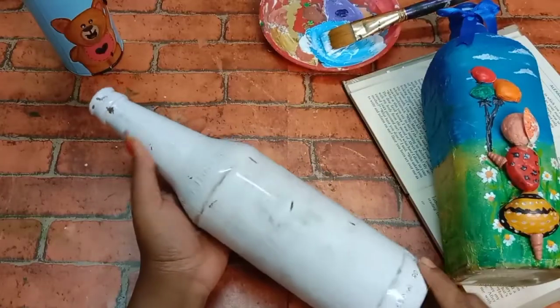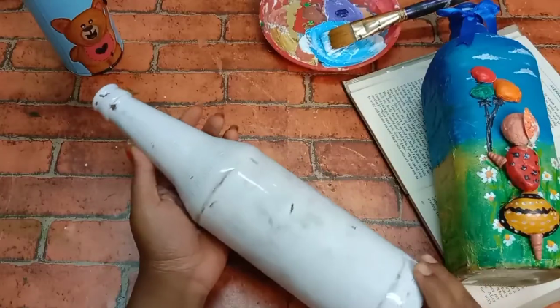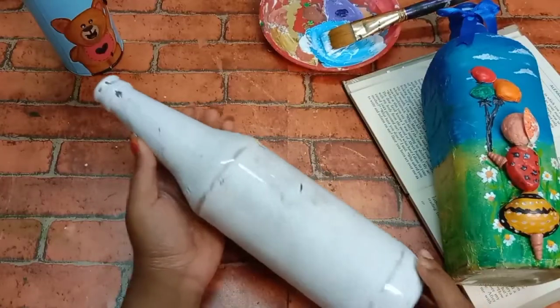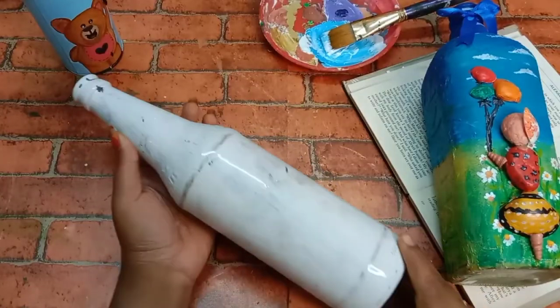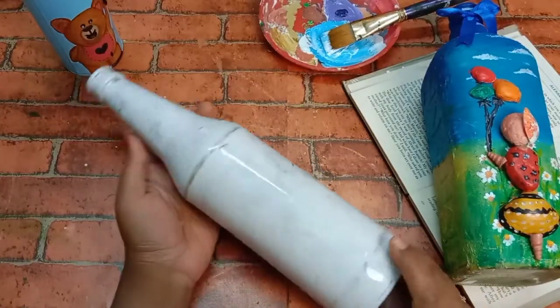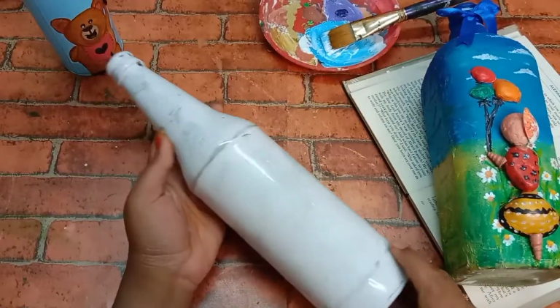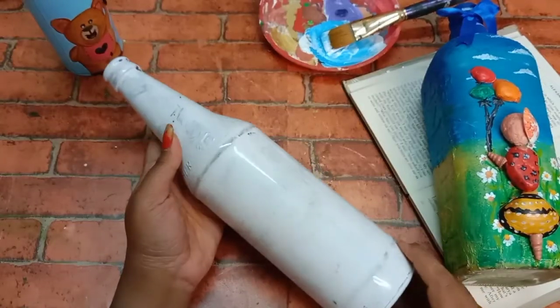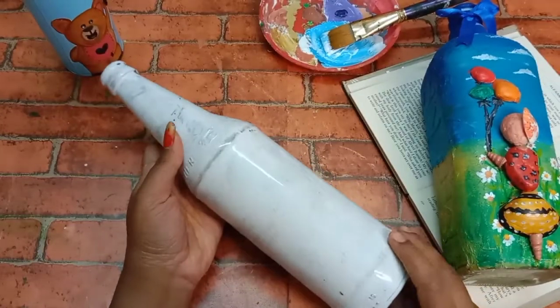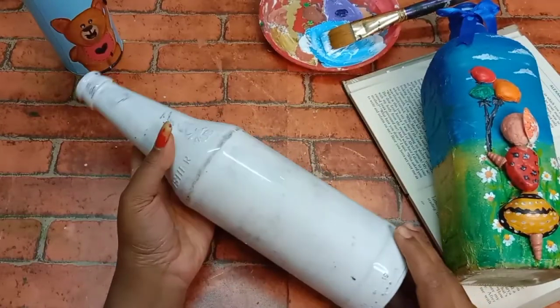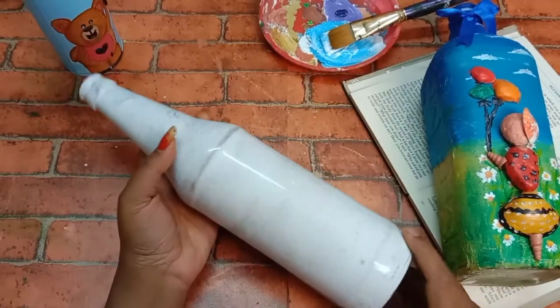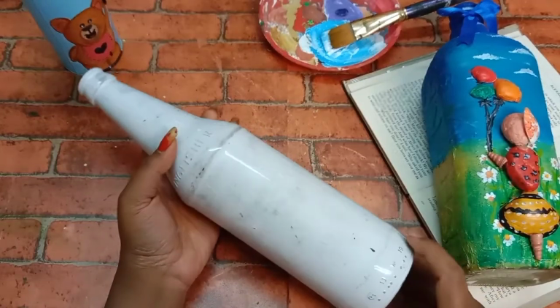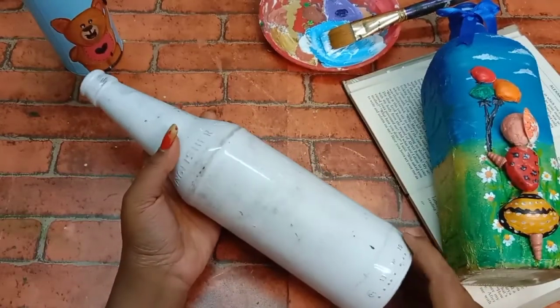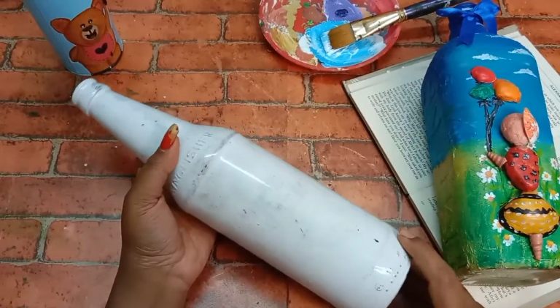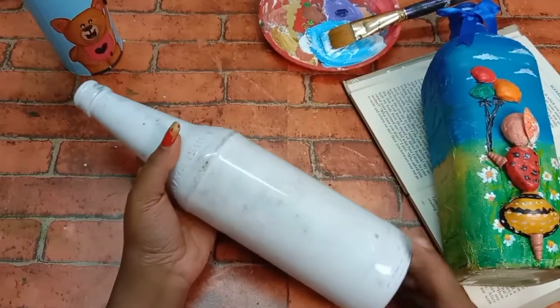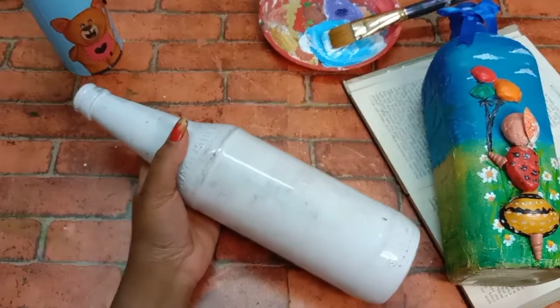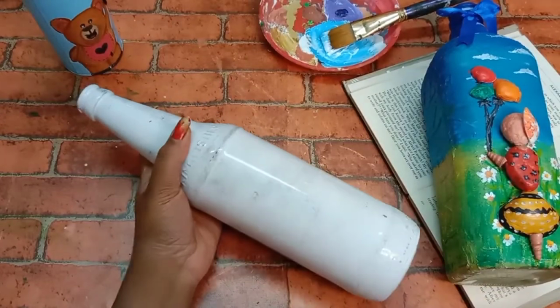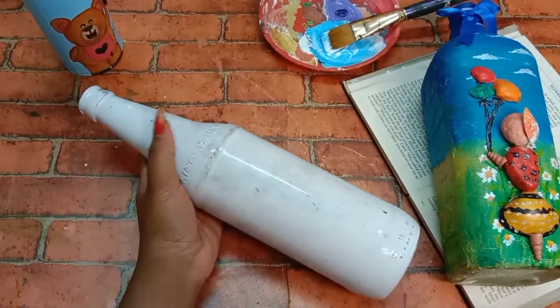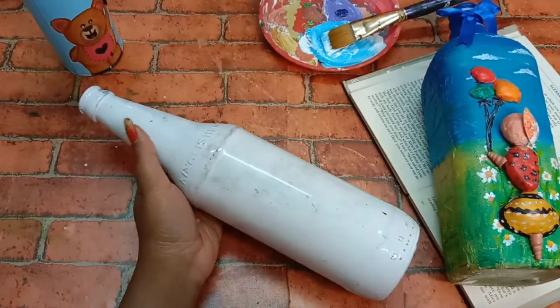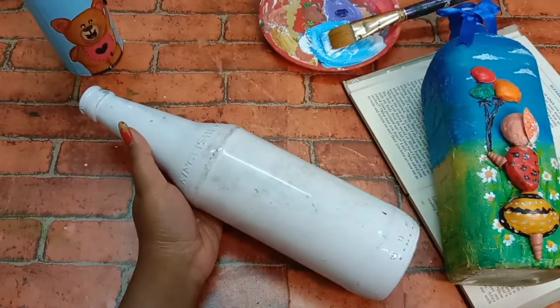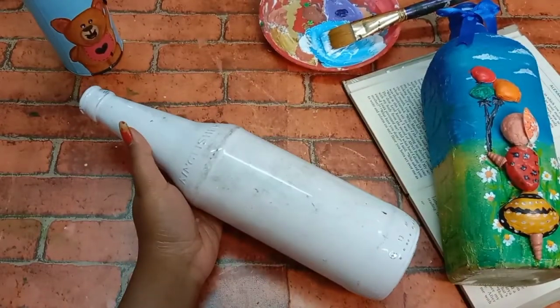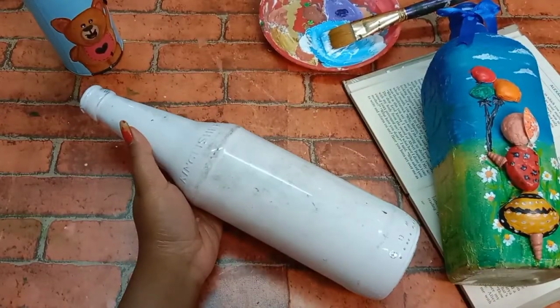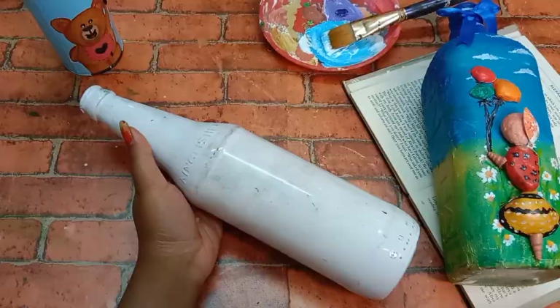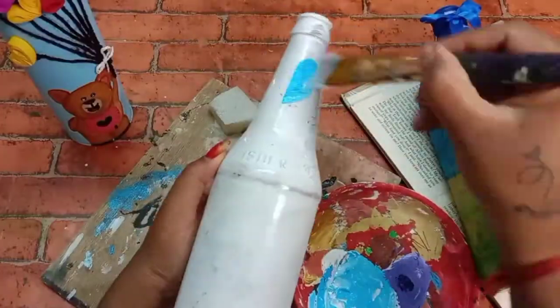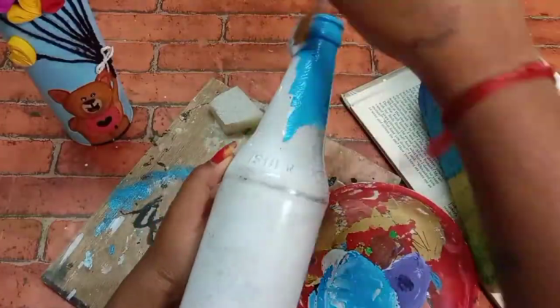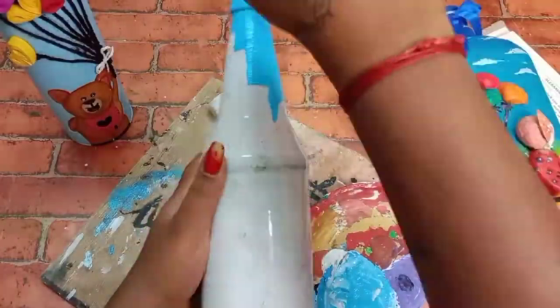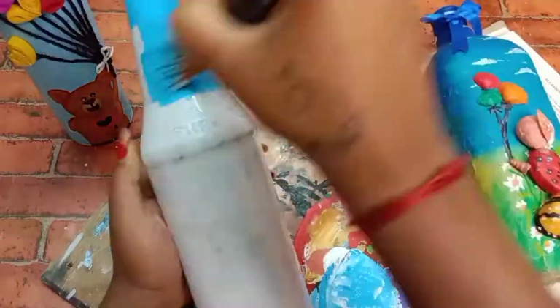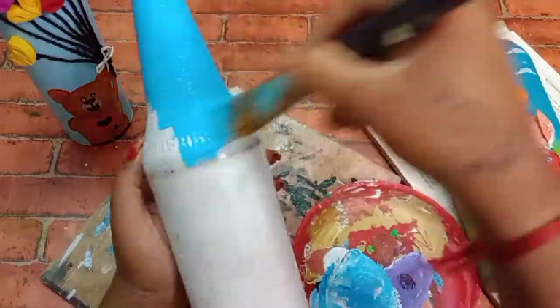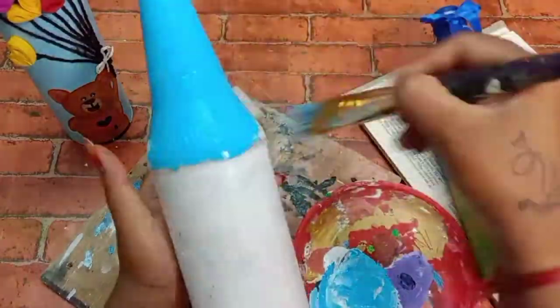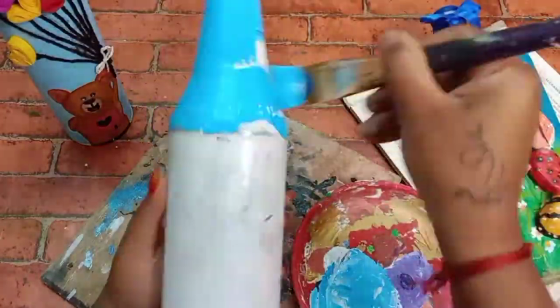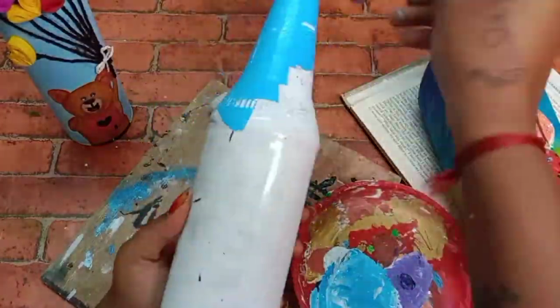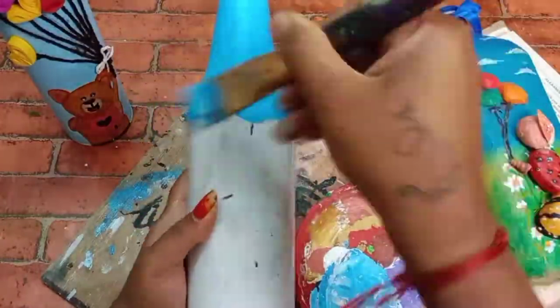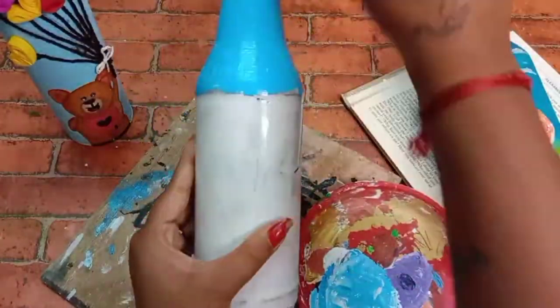I am going to use a beer bottle. Now I am going to use acrylic.